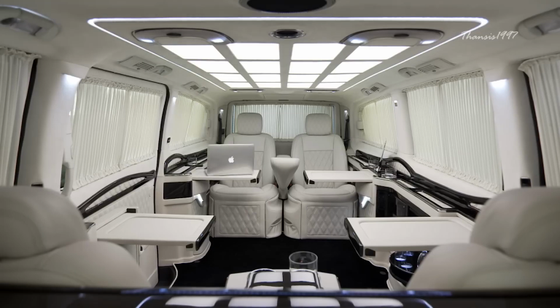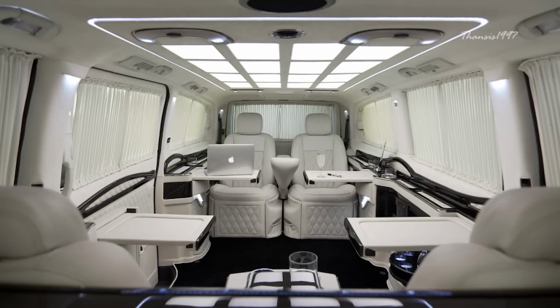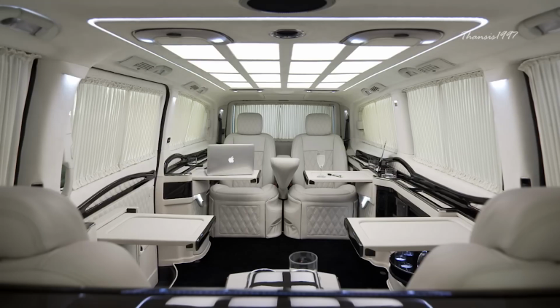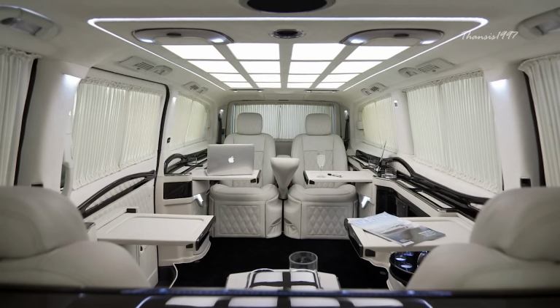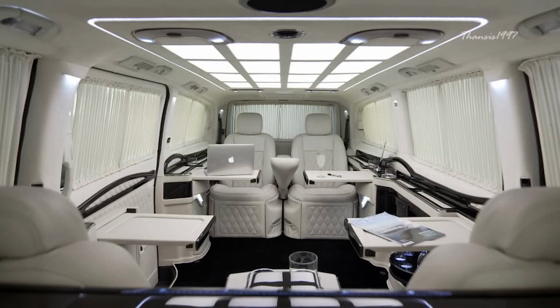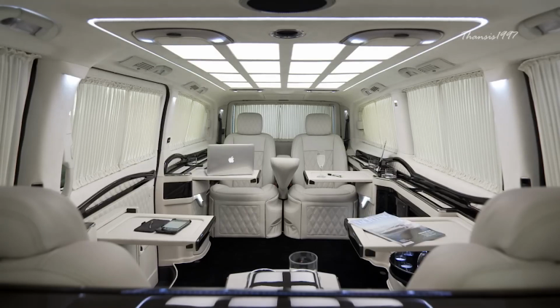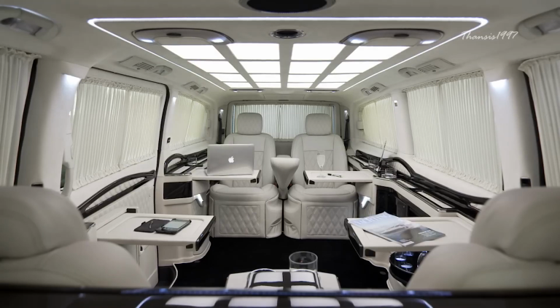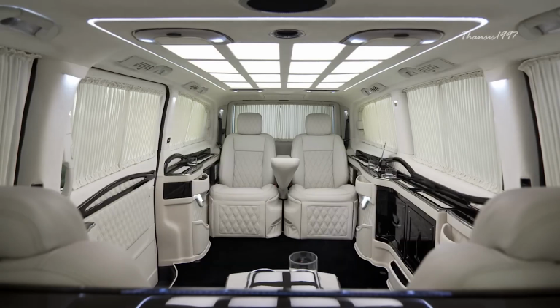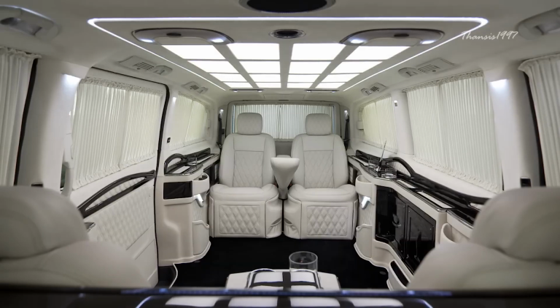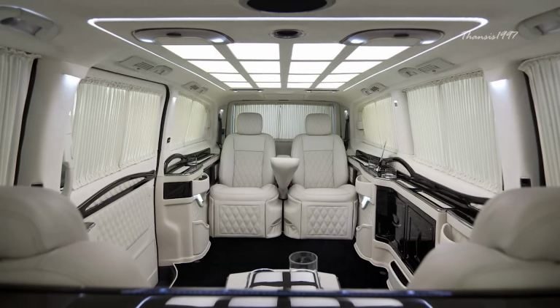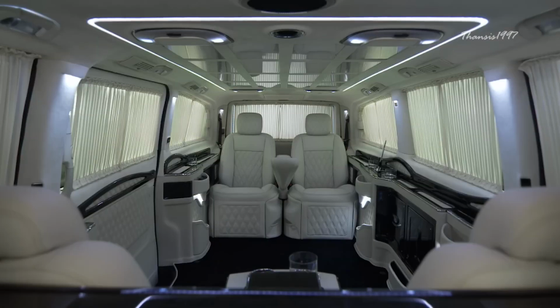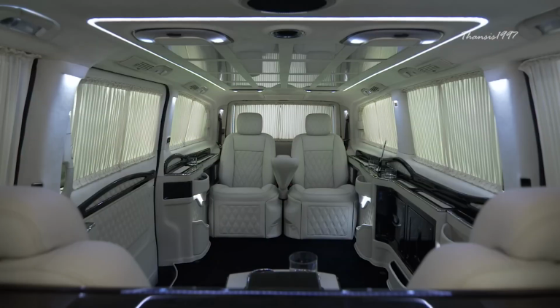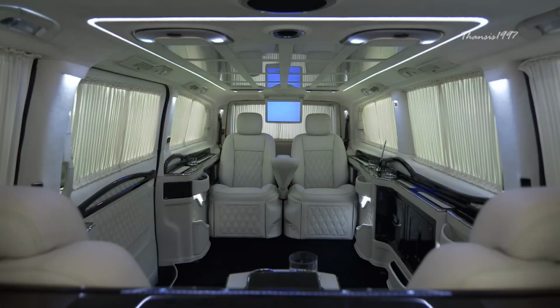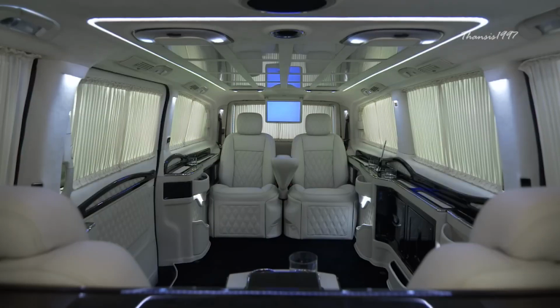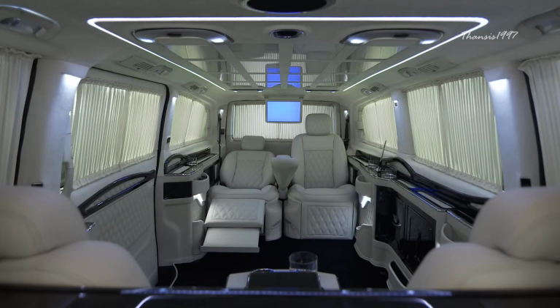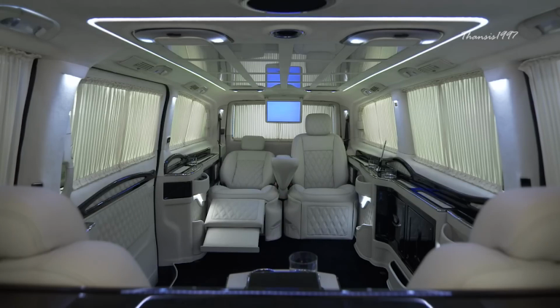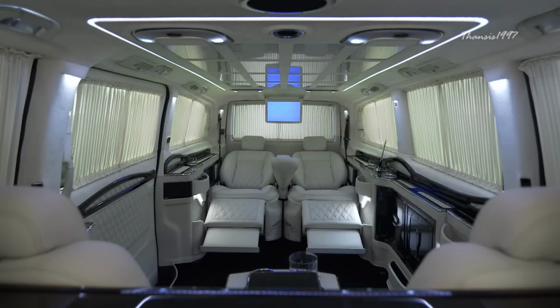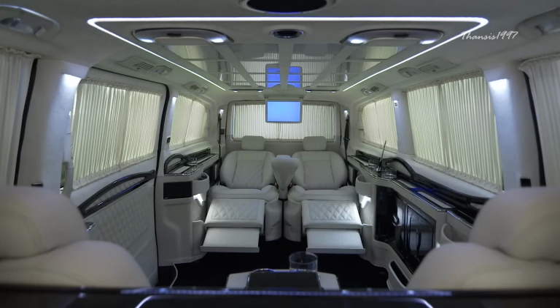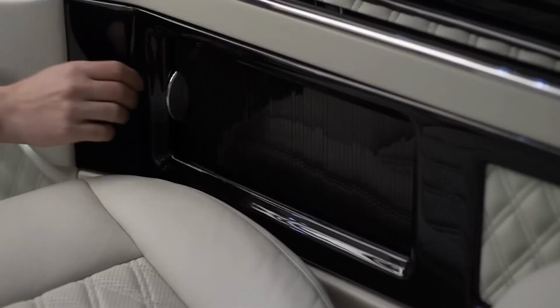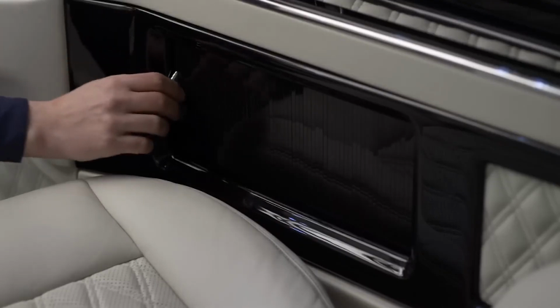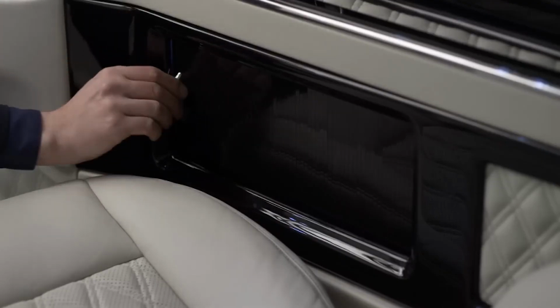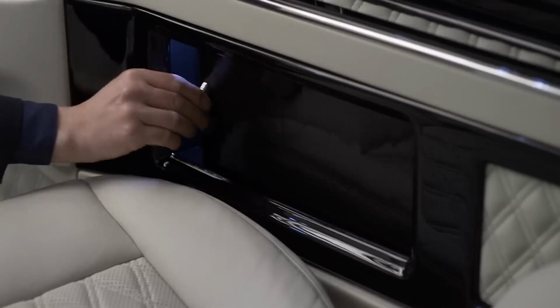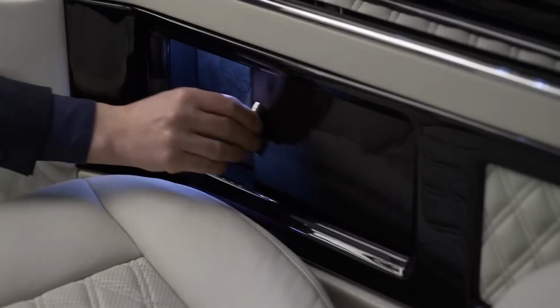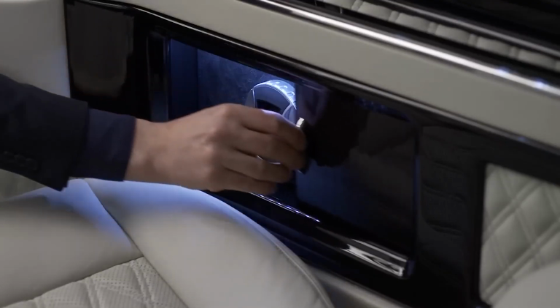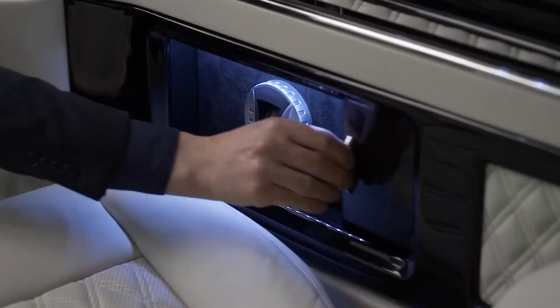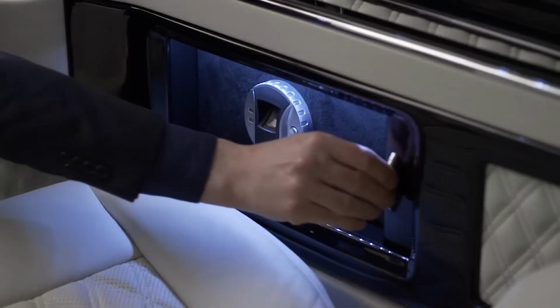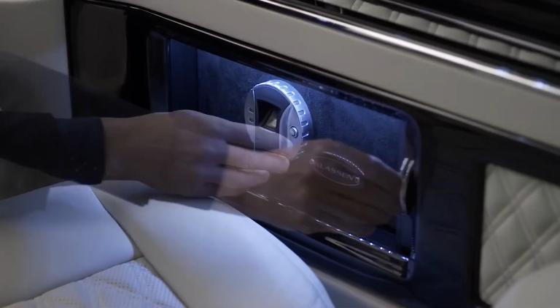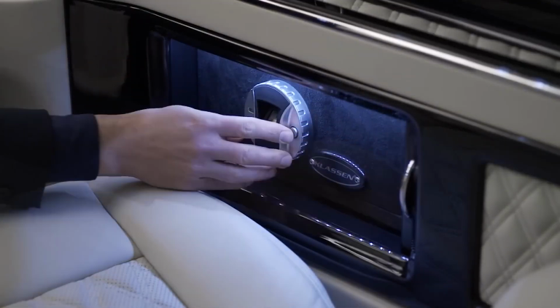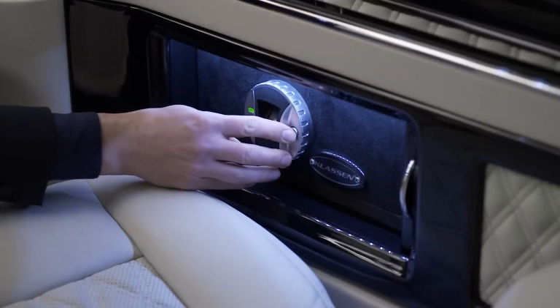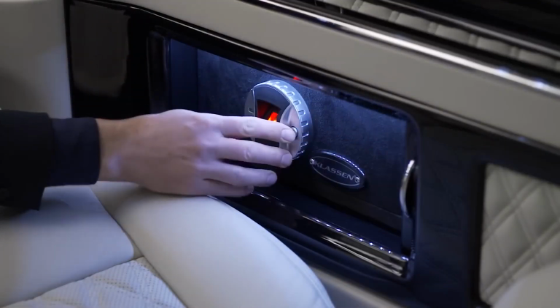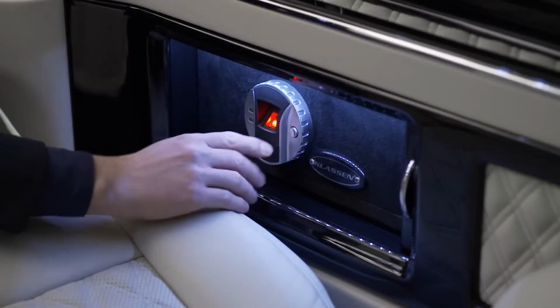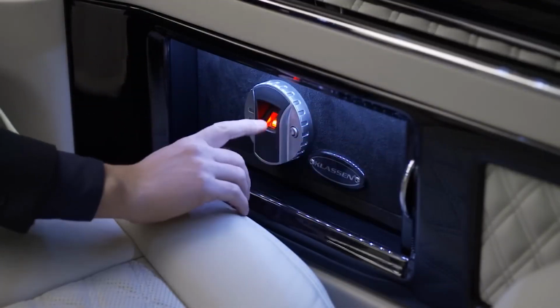When you're tired of sitting, the seats have adjustable extensions for laying down and there's a biometric safe for your valuables while you sleep.